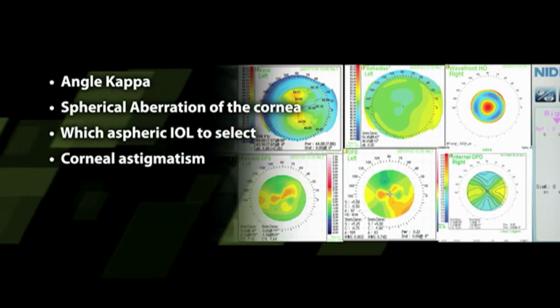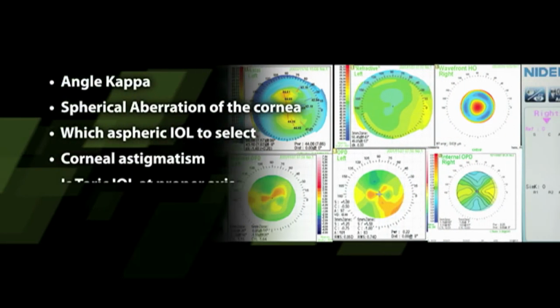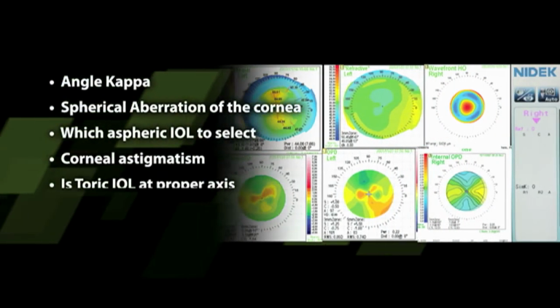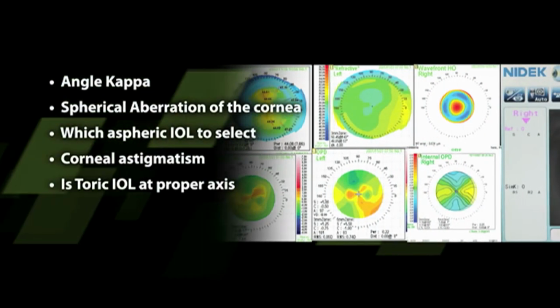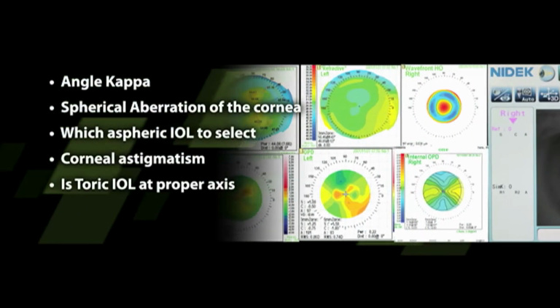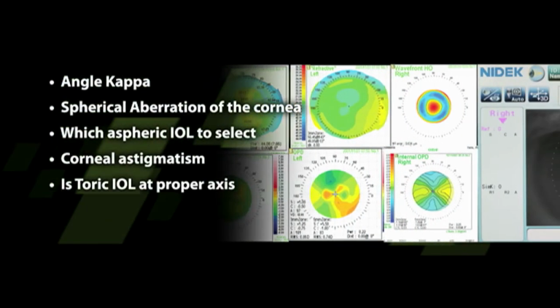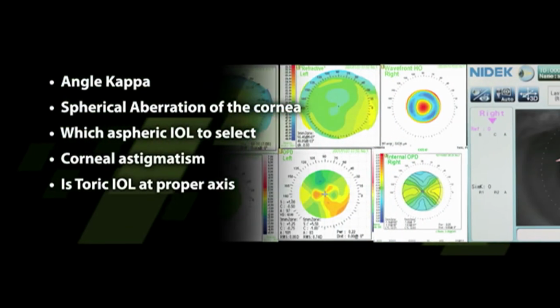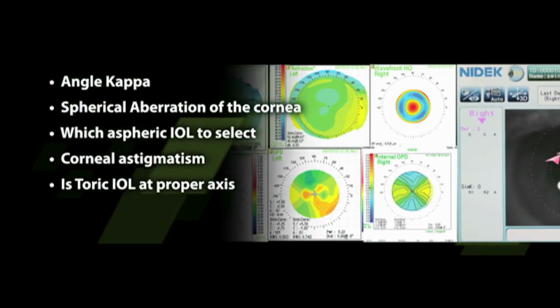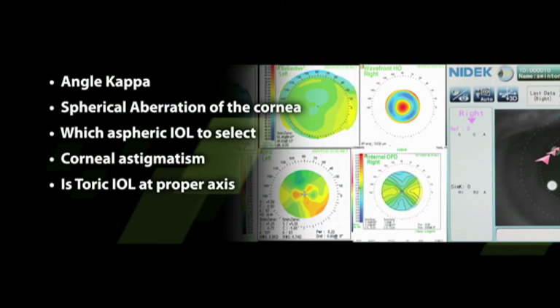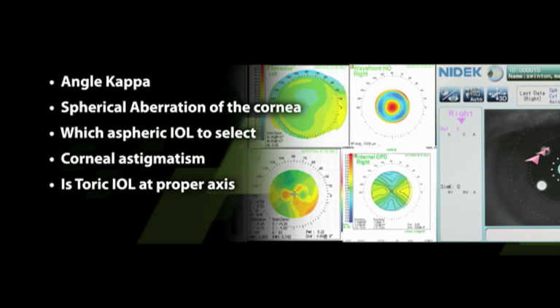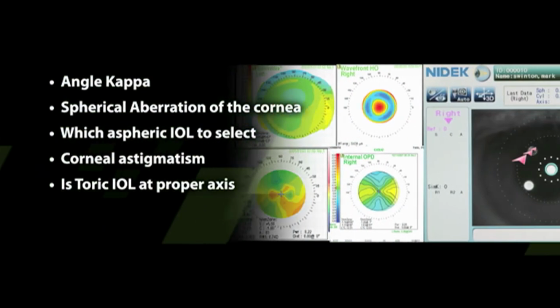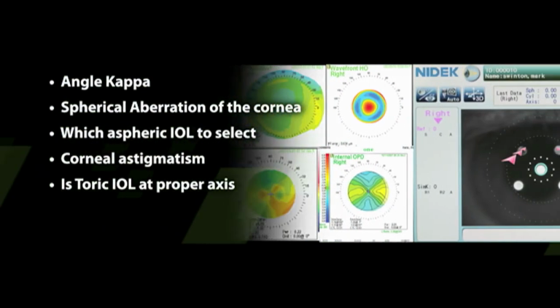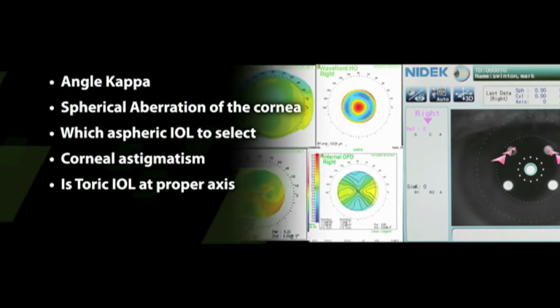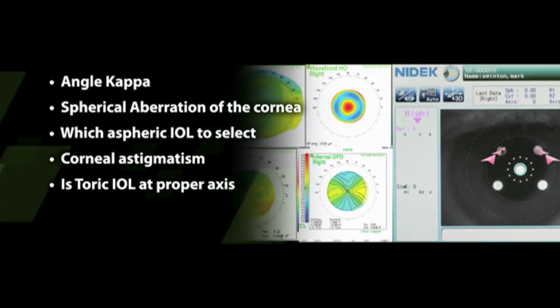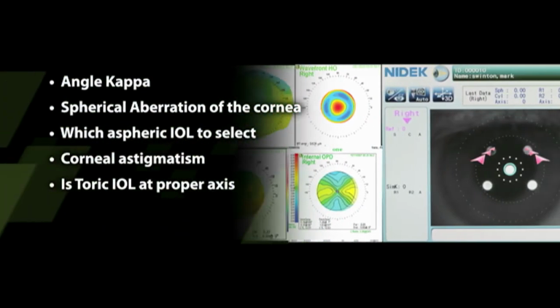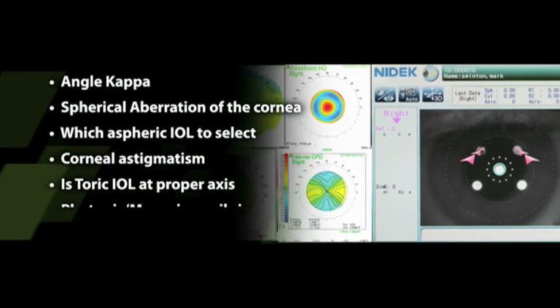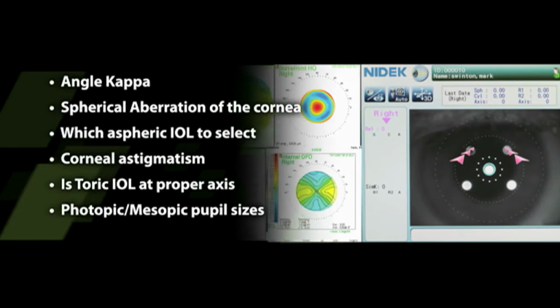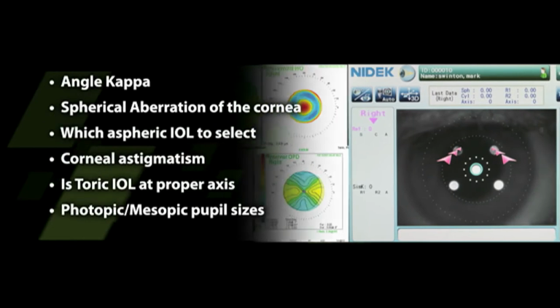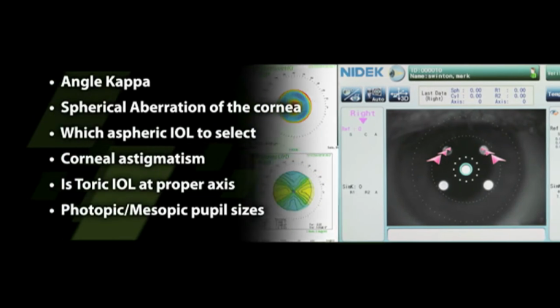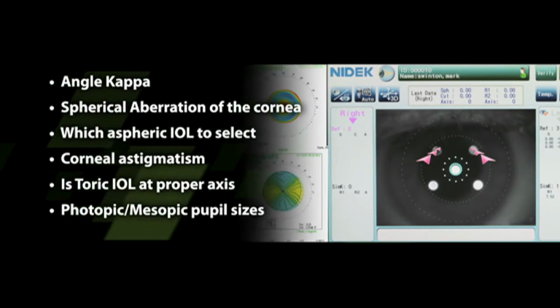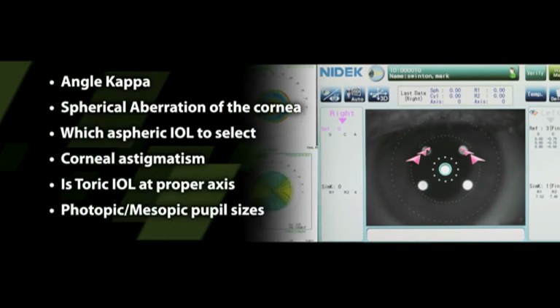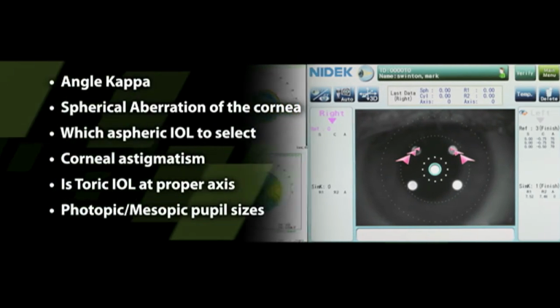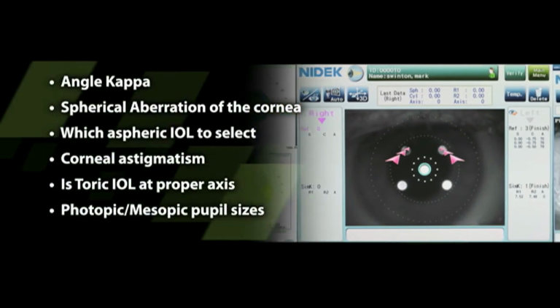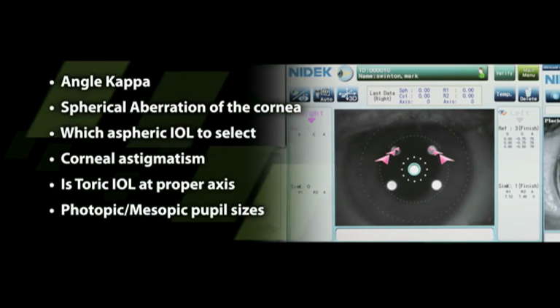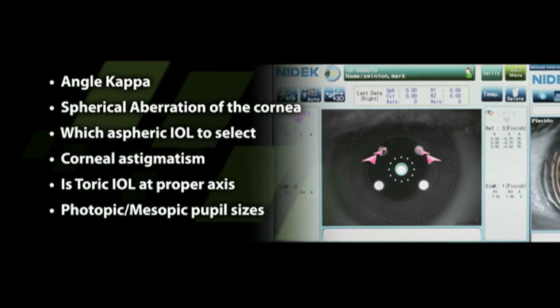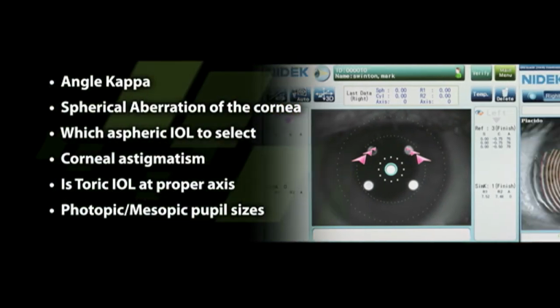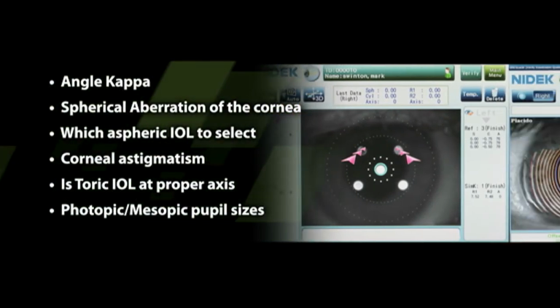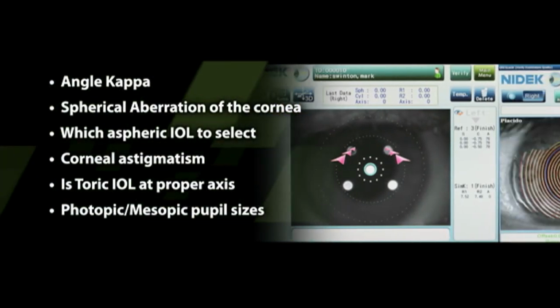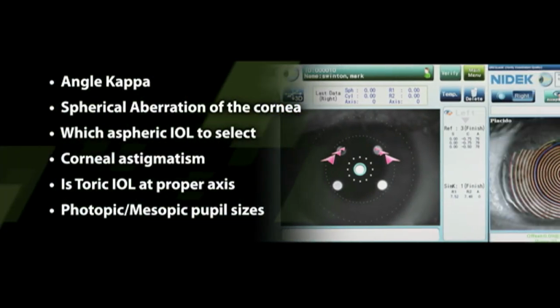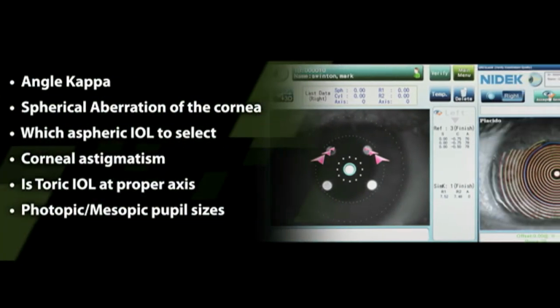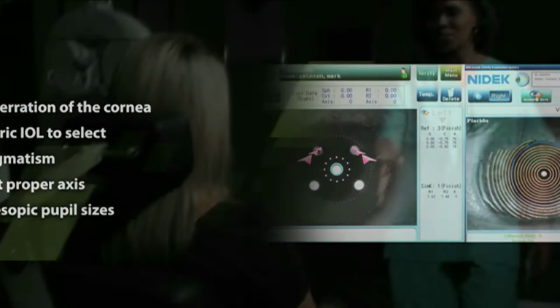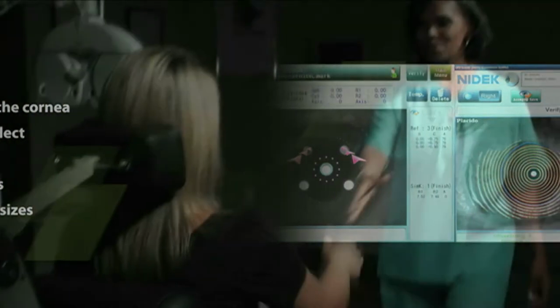...if the toric IOL is at the proper axis, and photopic and mesopic pupil sizes.